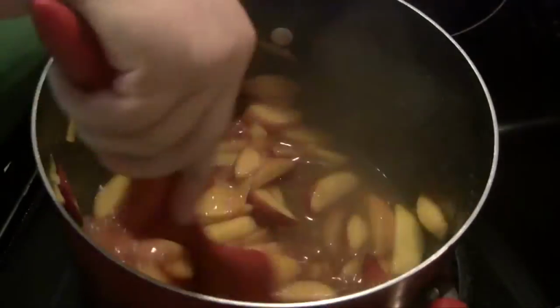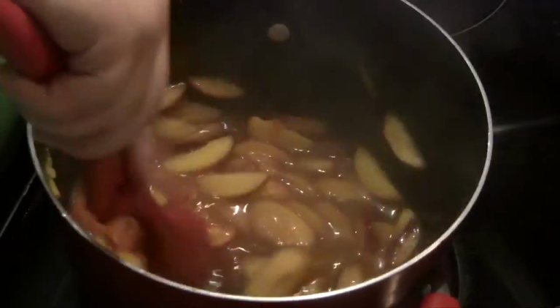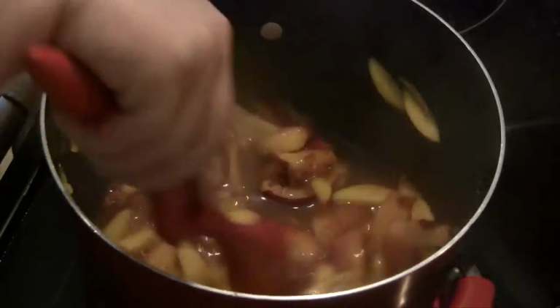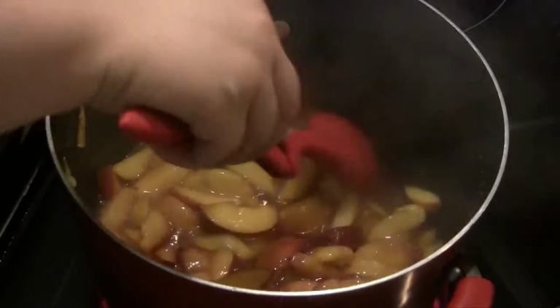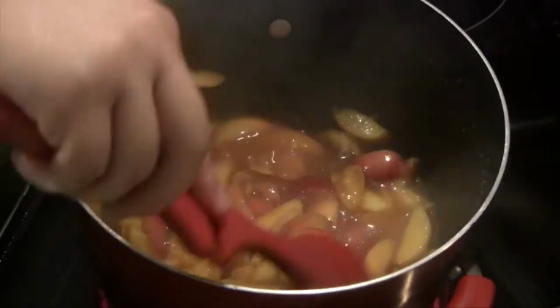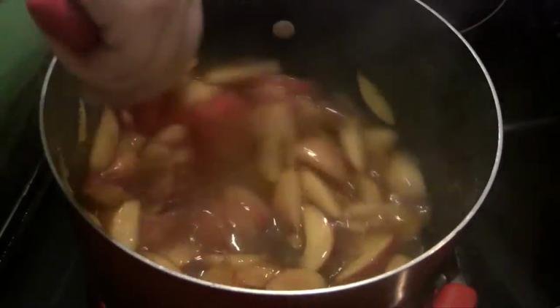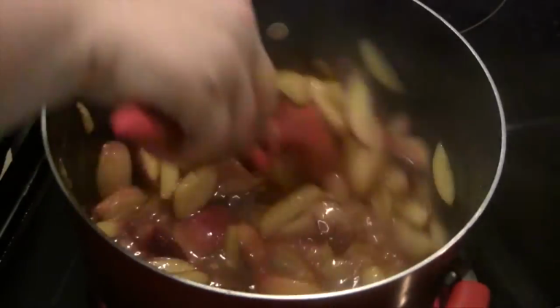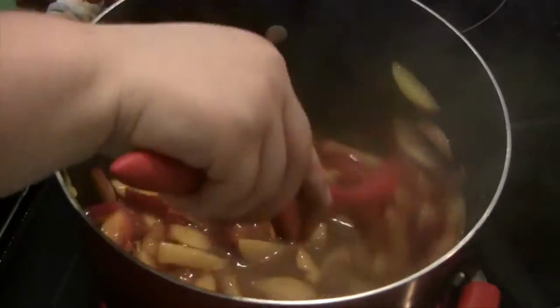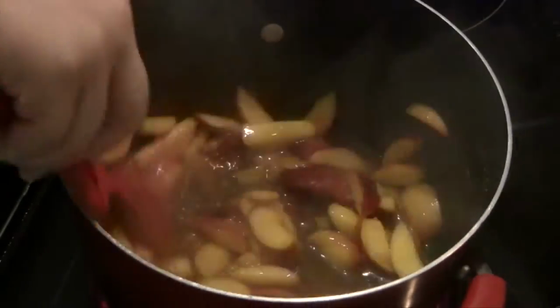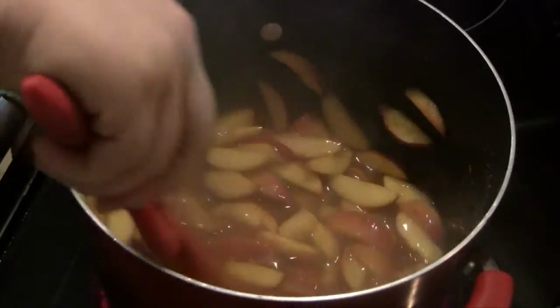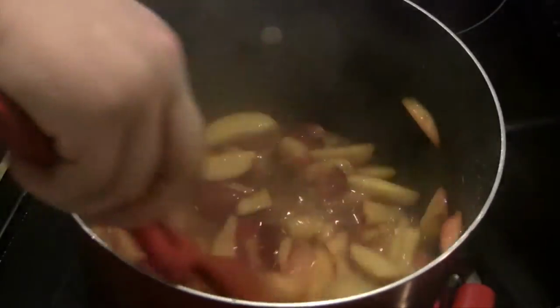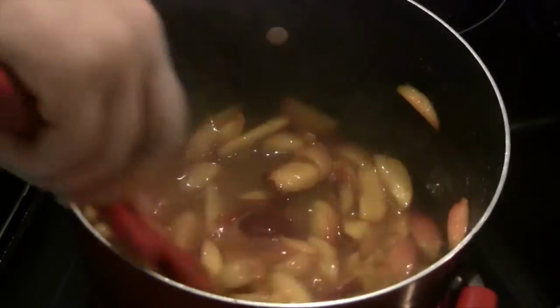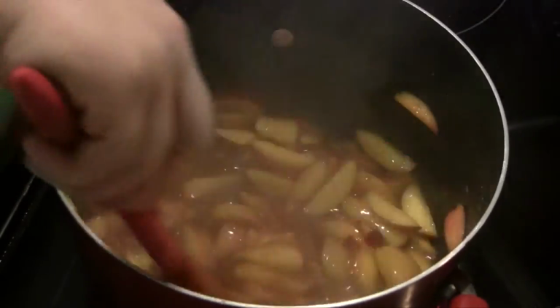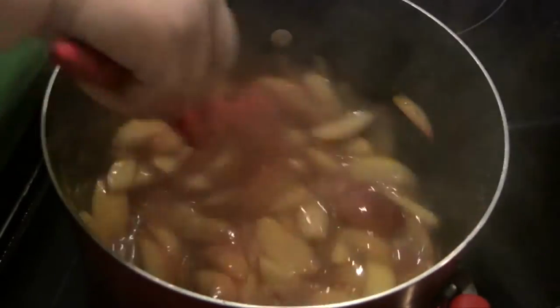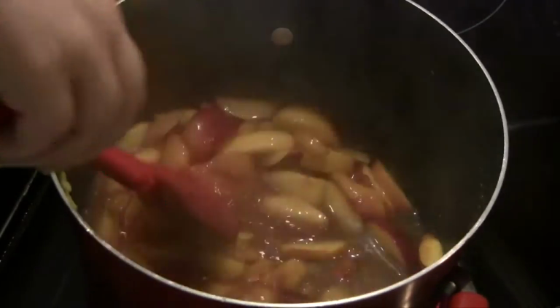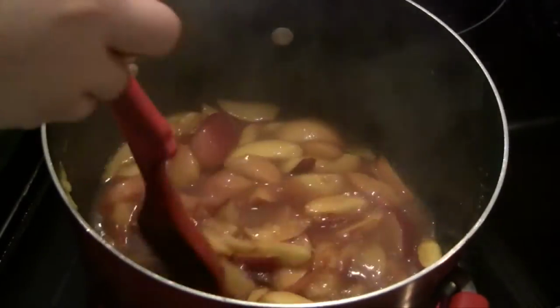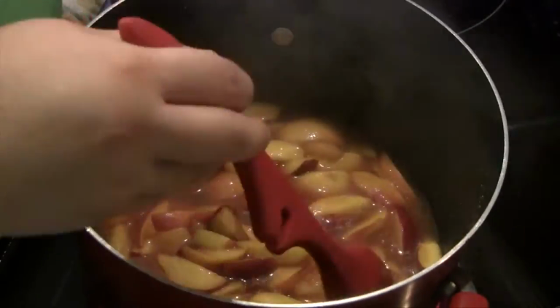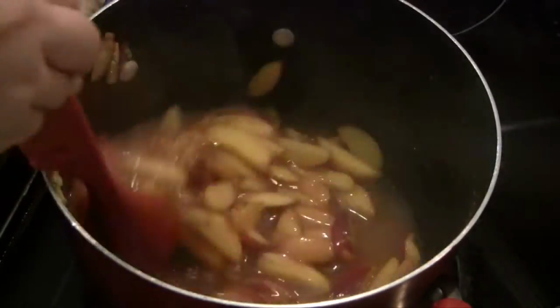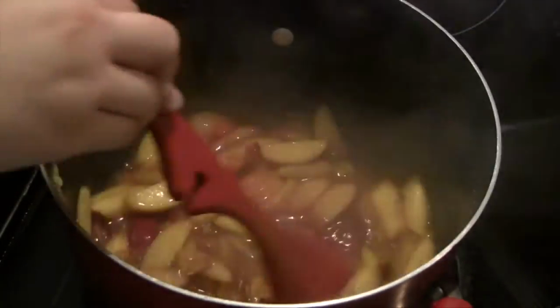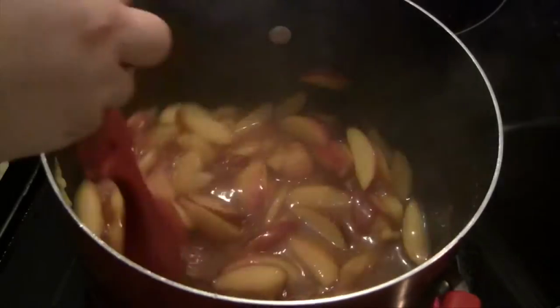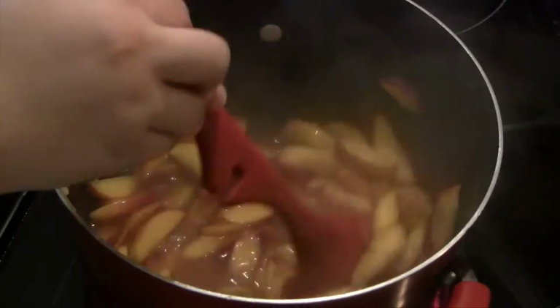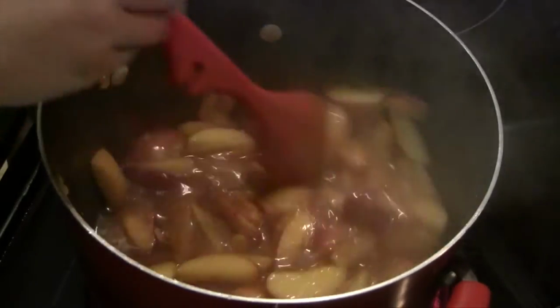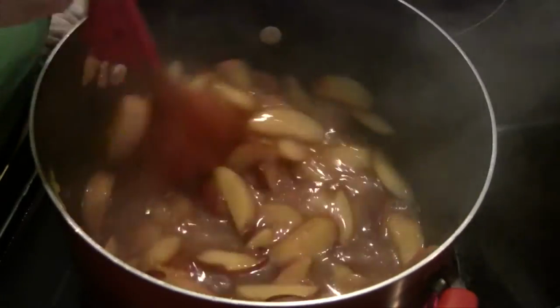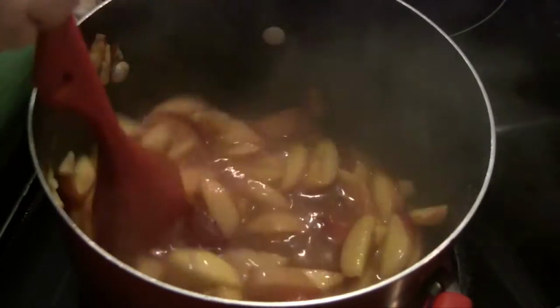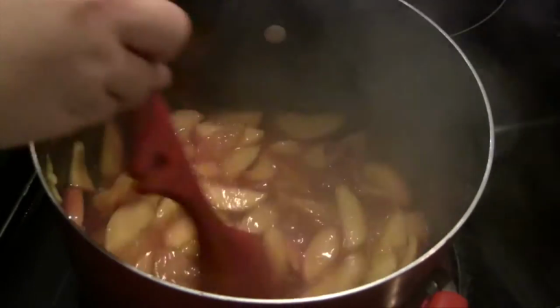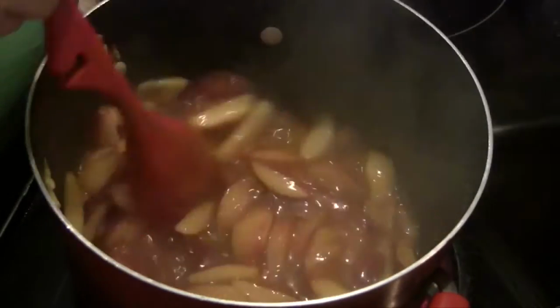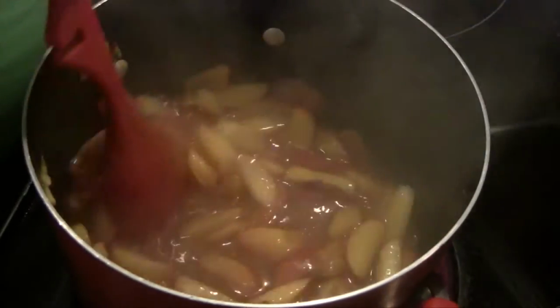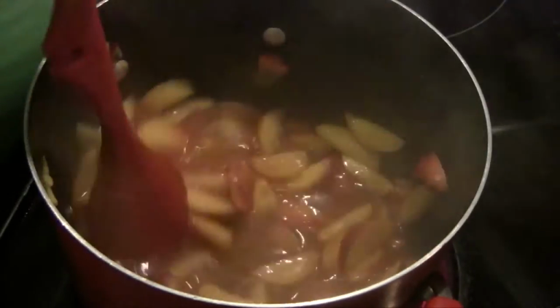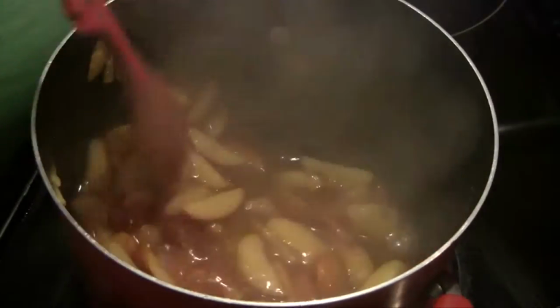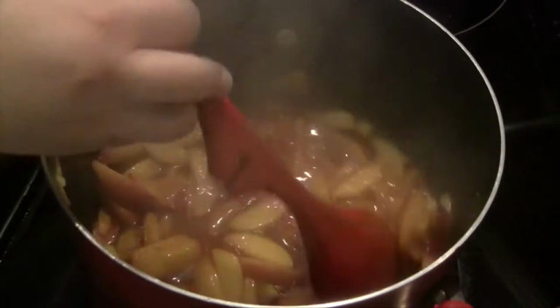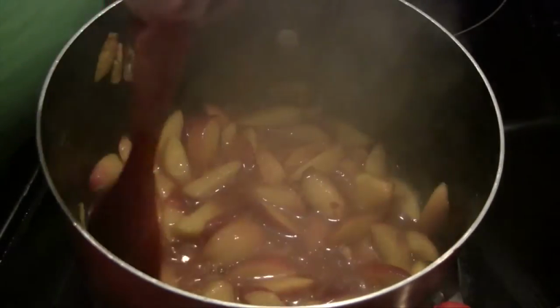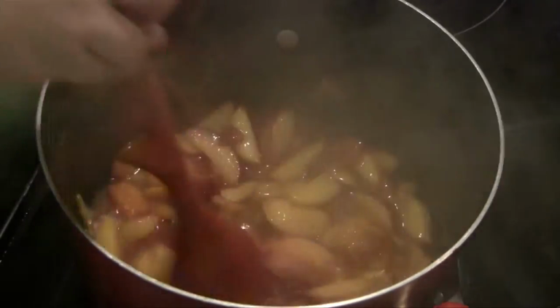Once your liquid starts to boil, go ahead and turn the heat off and put your peaches aside.